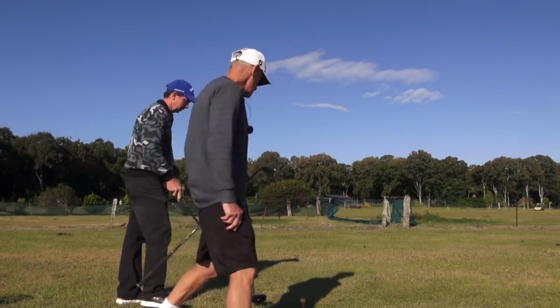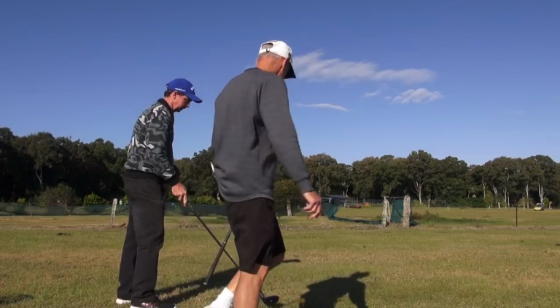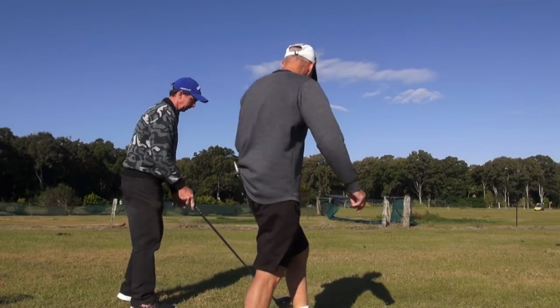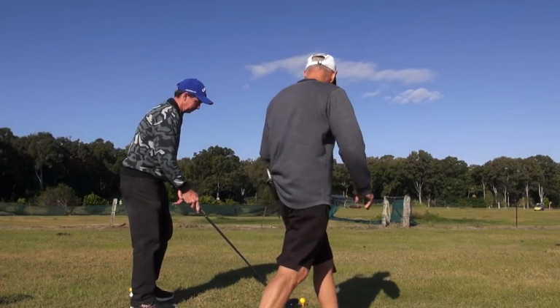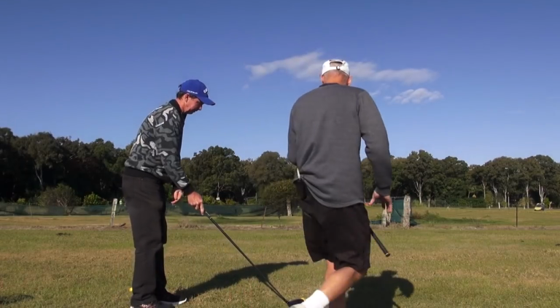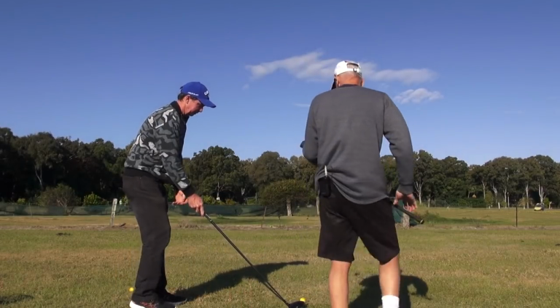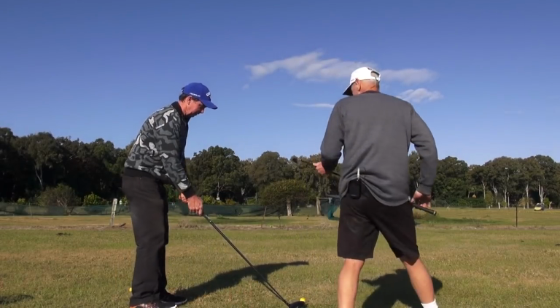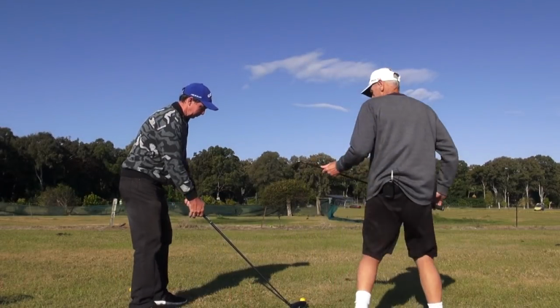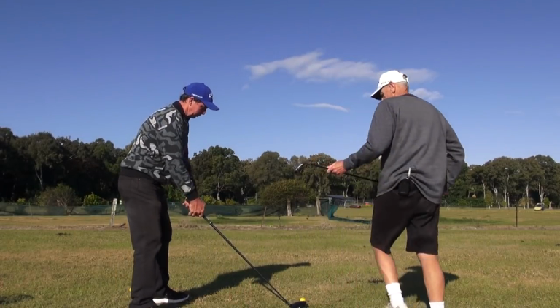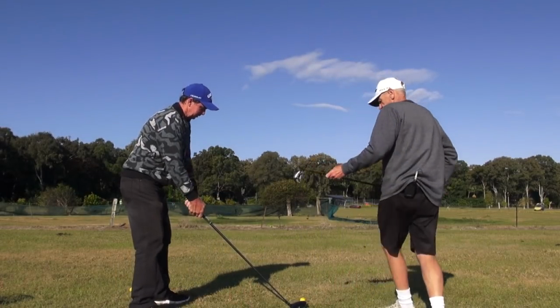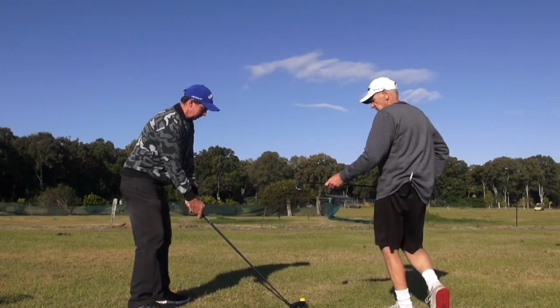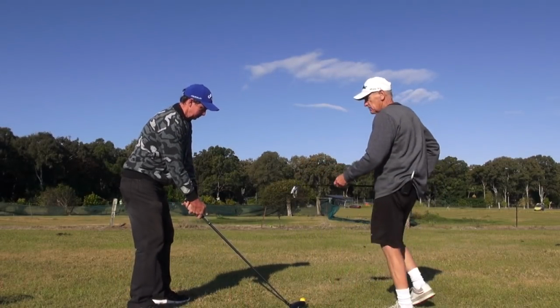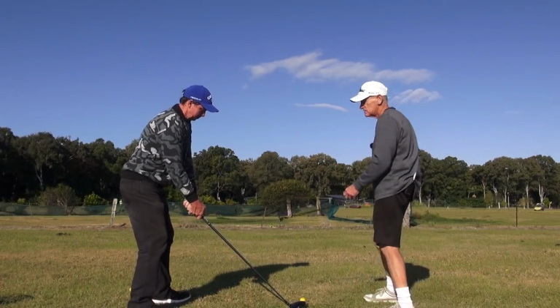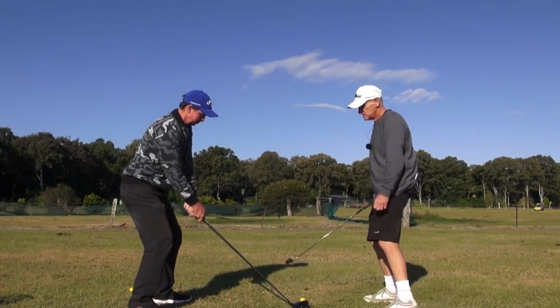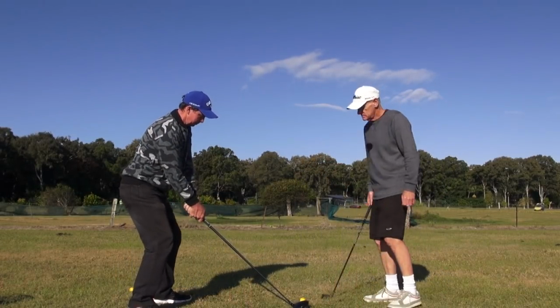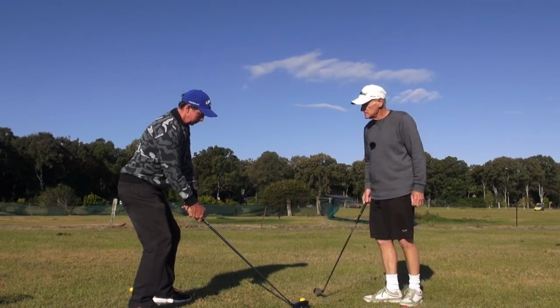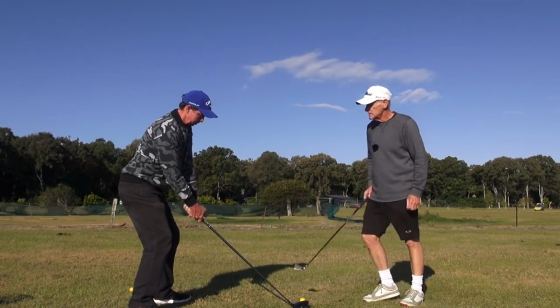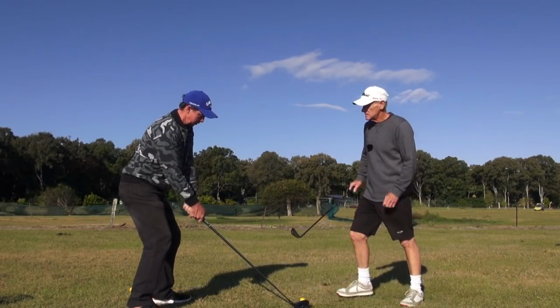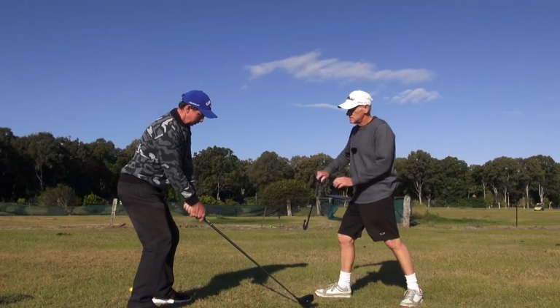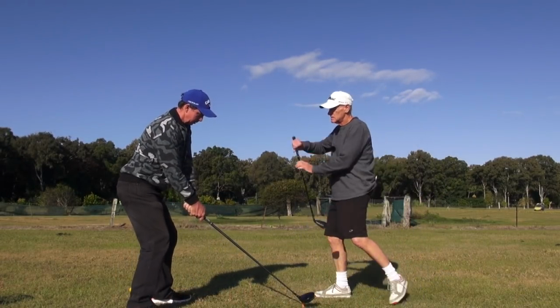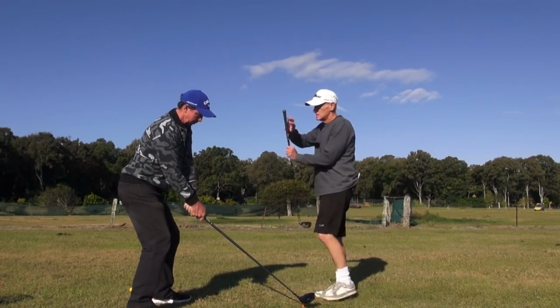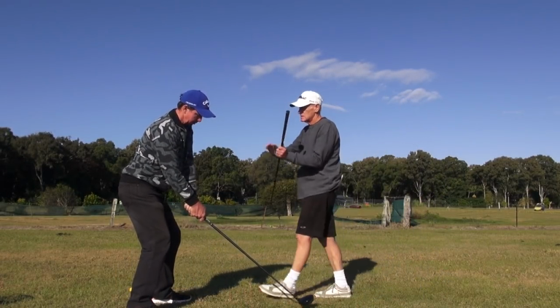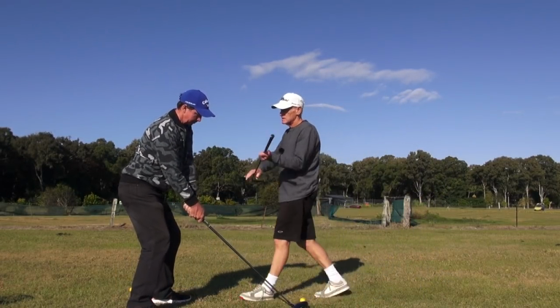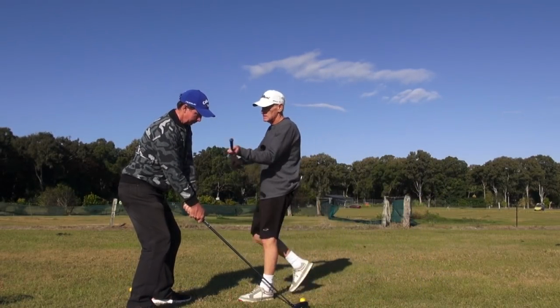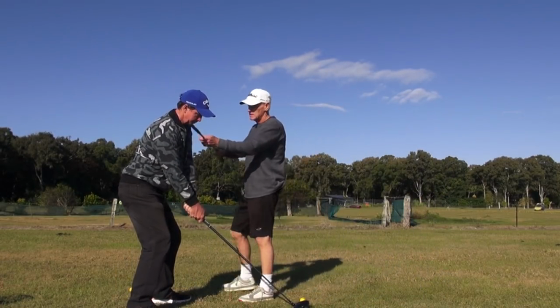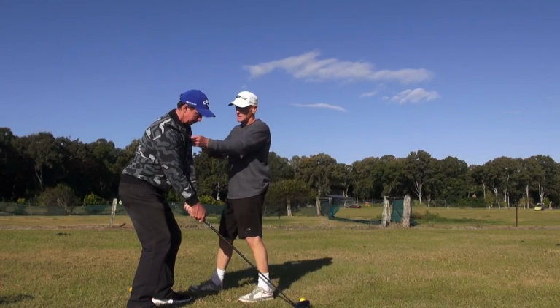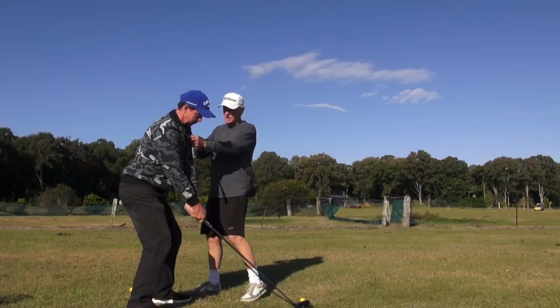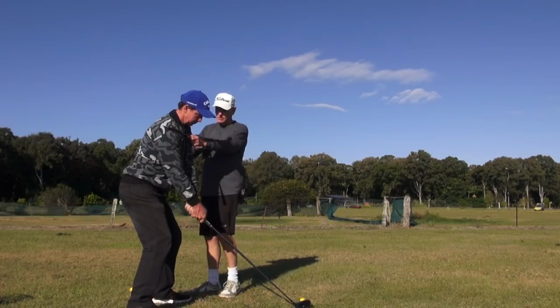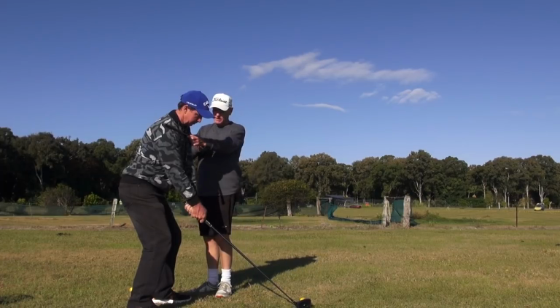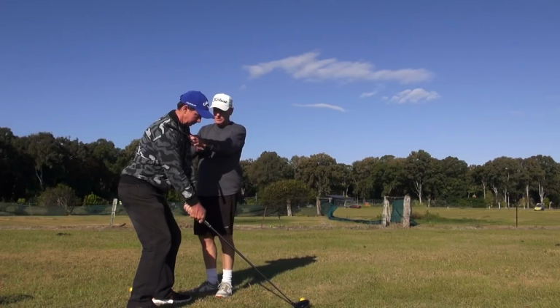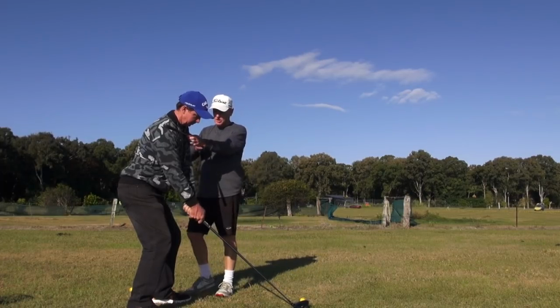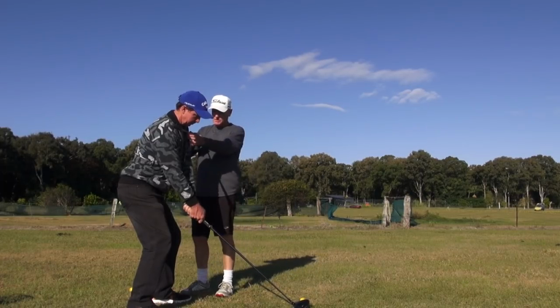Set up with the front ball position. Here we are with the shoulders.